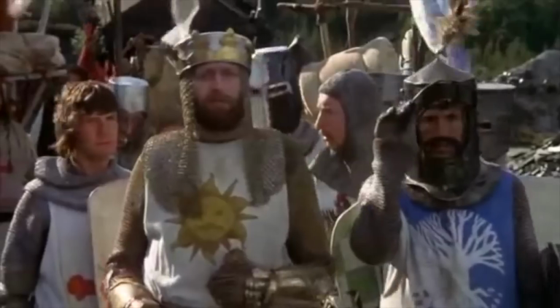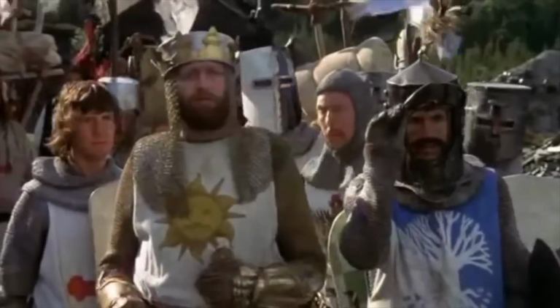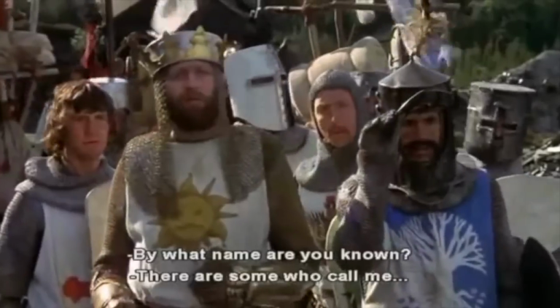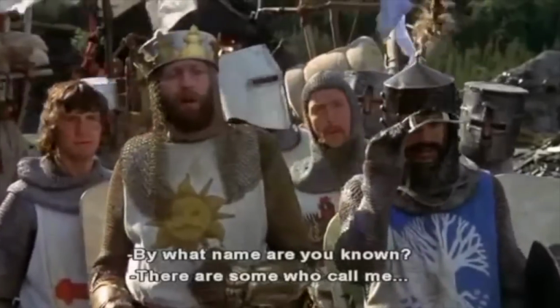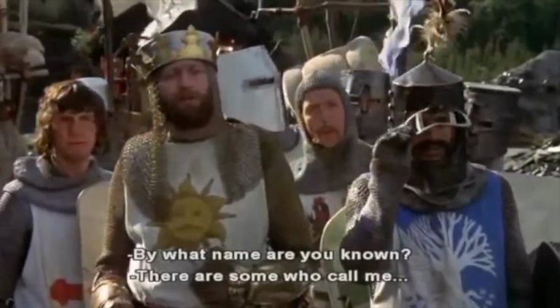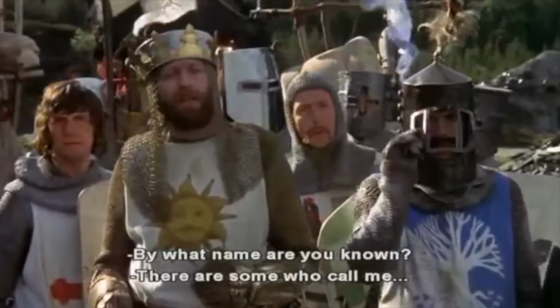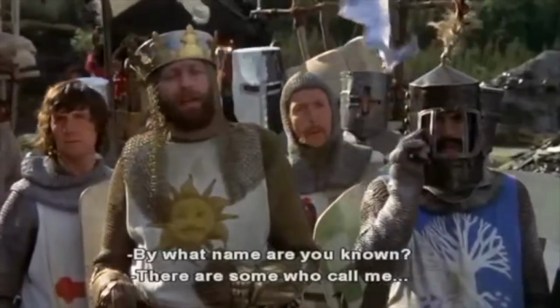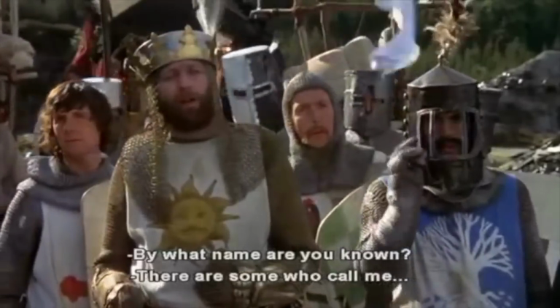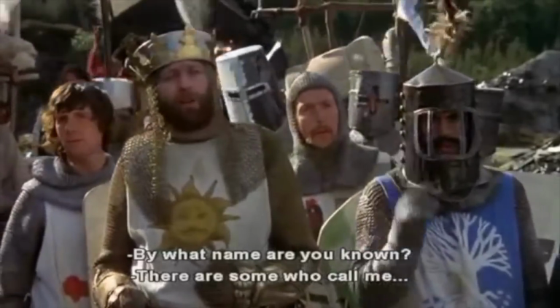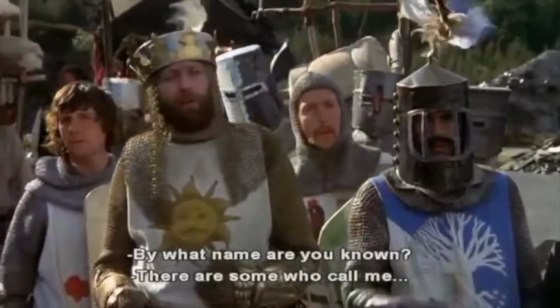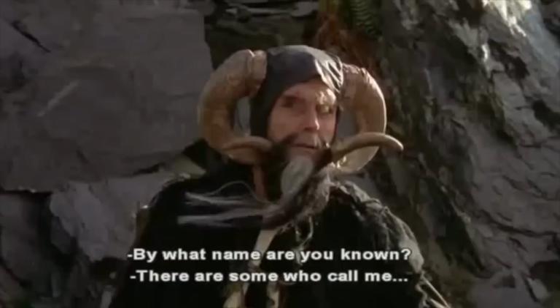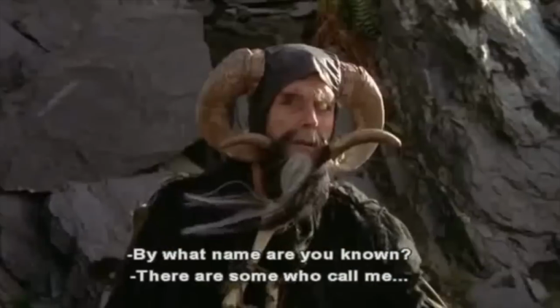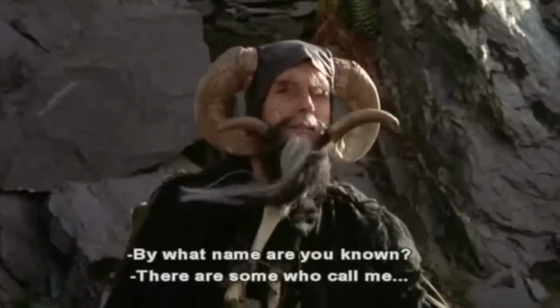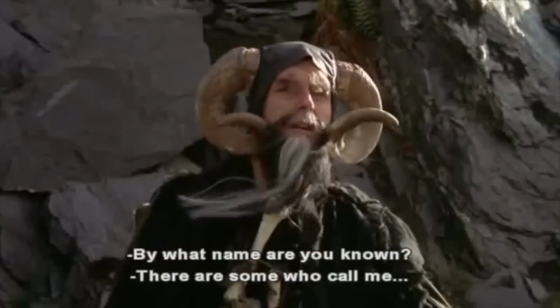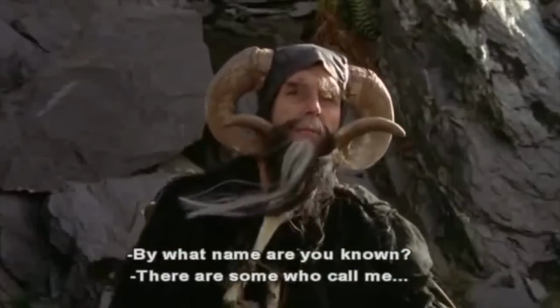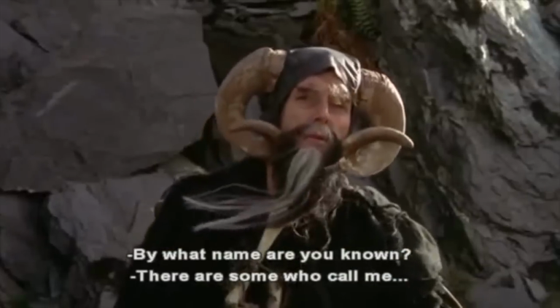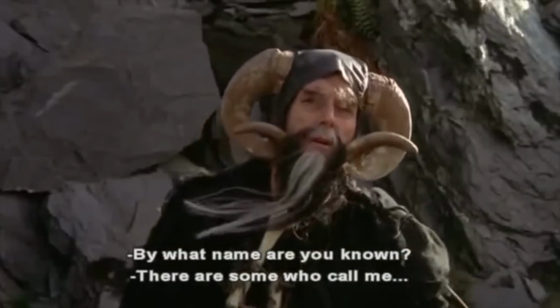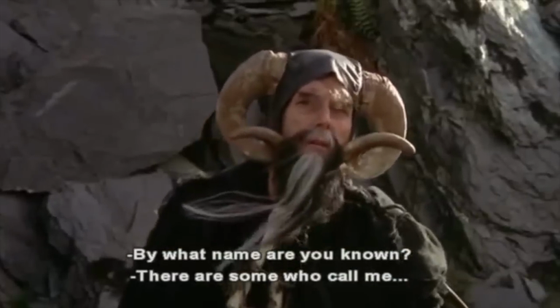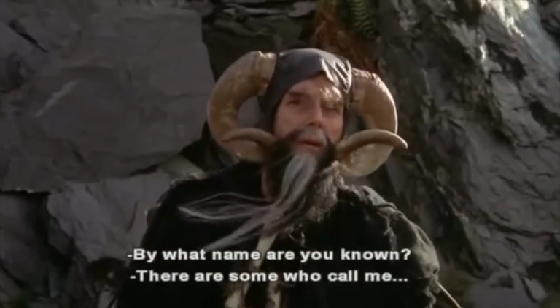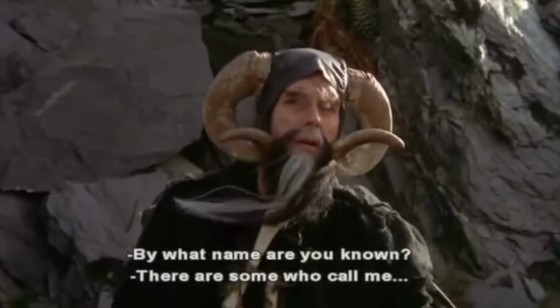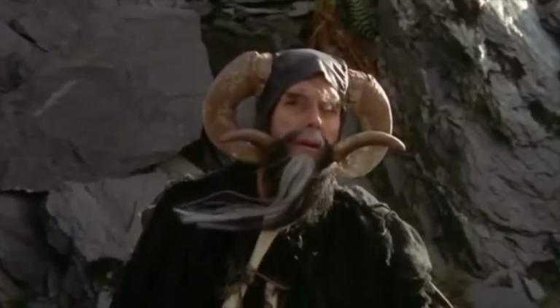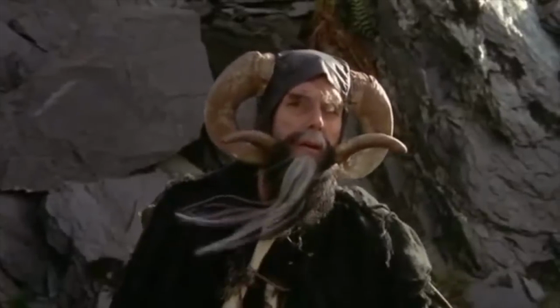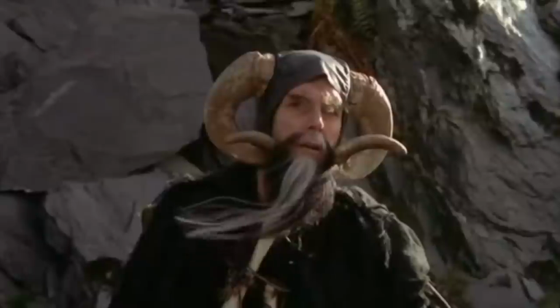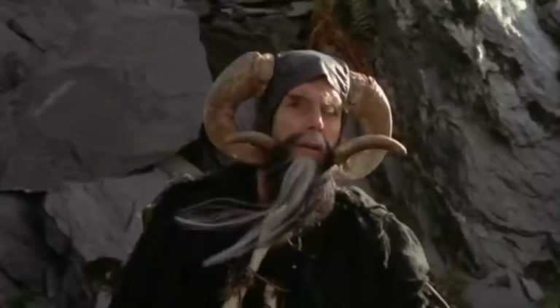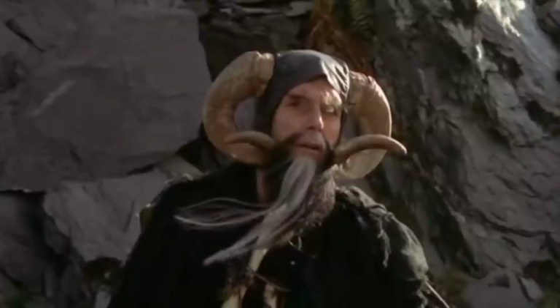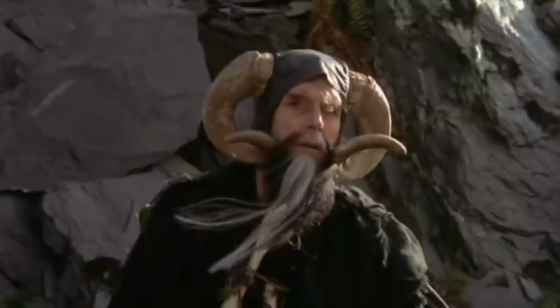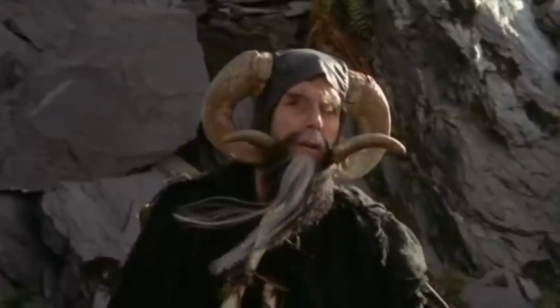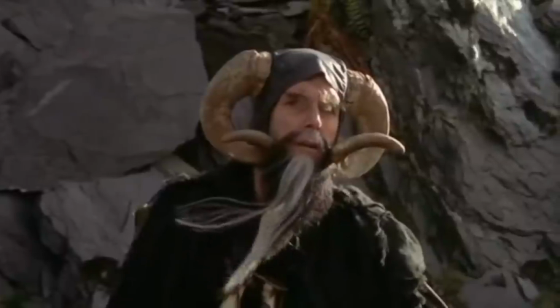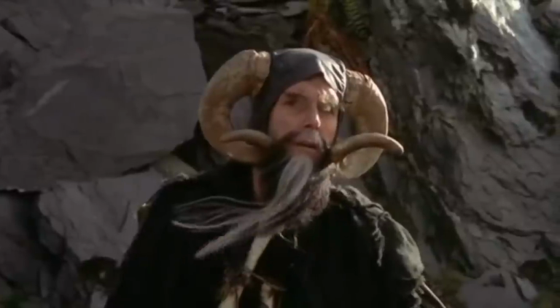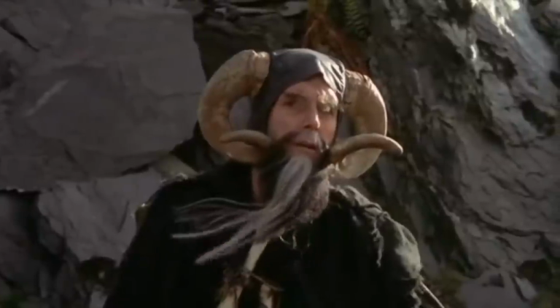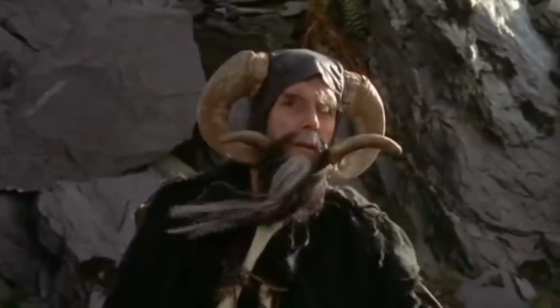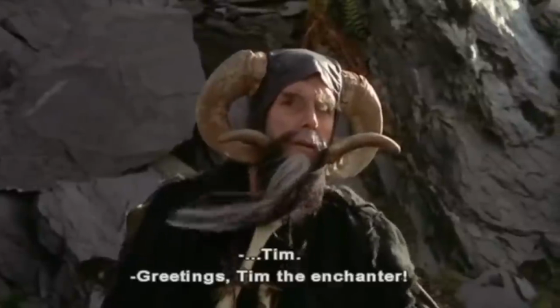By what name are you known? There are some who call me... Tim?